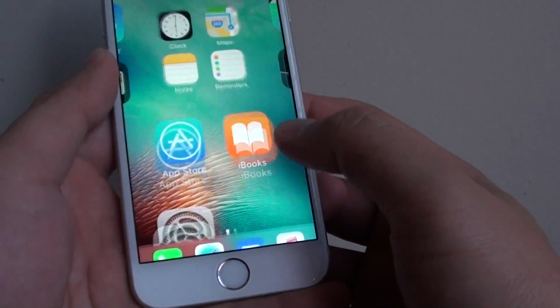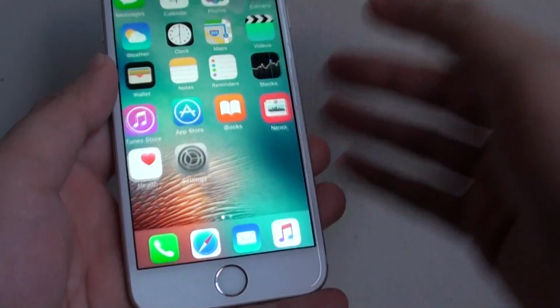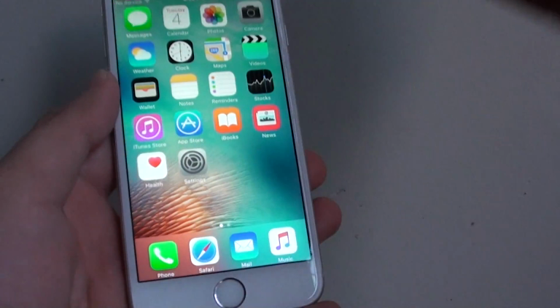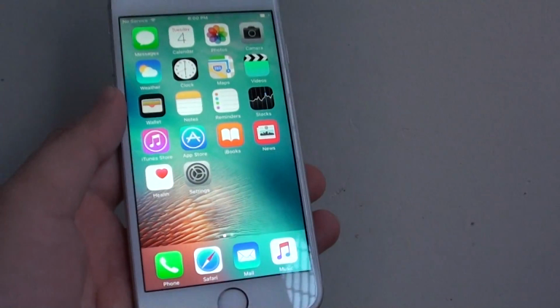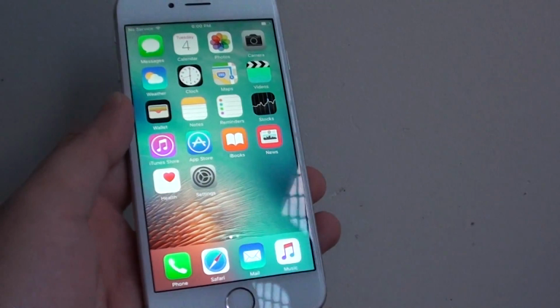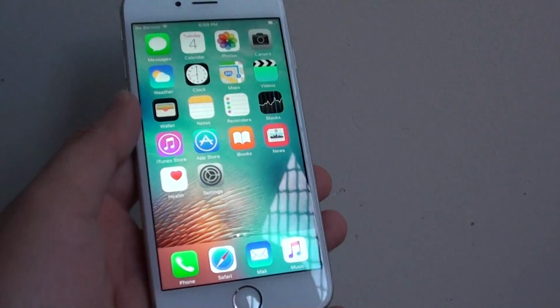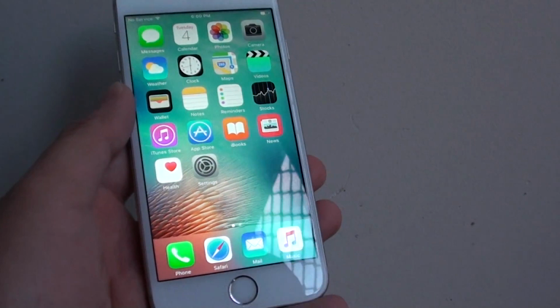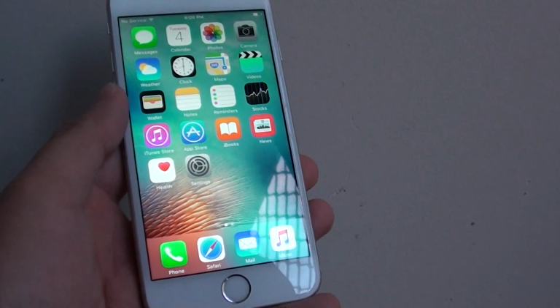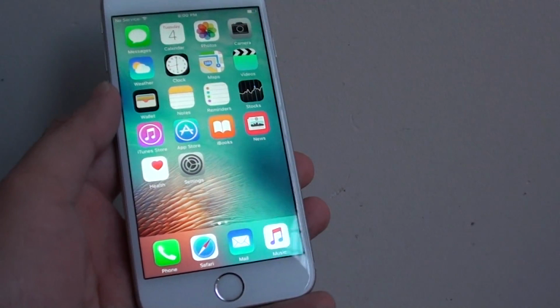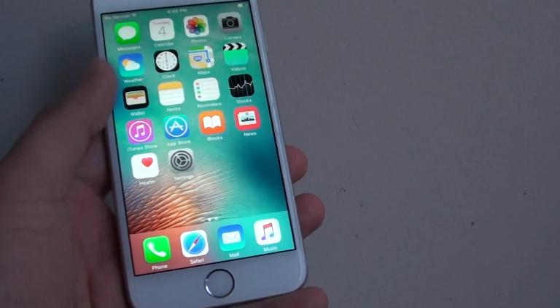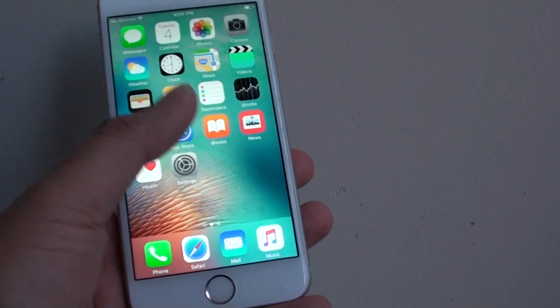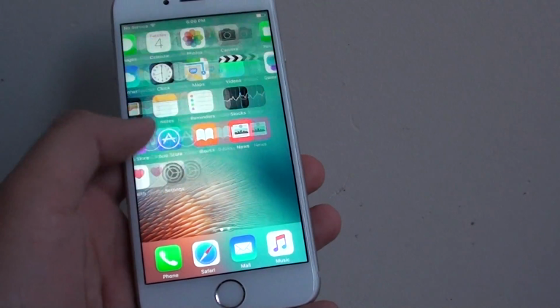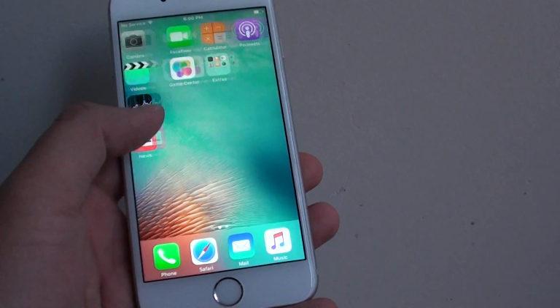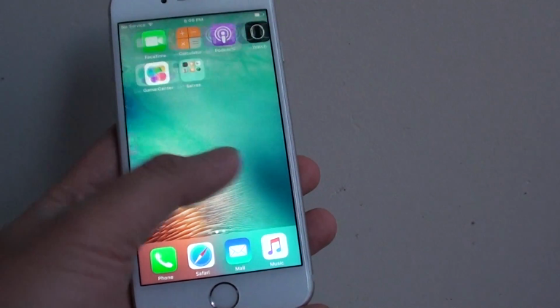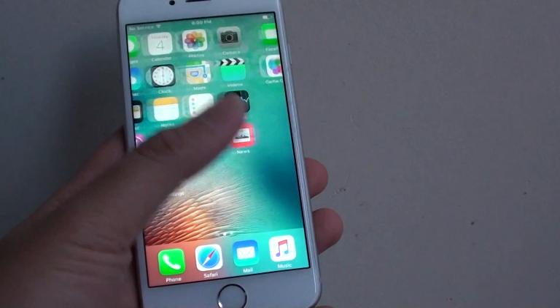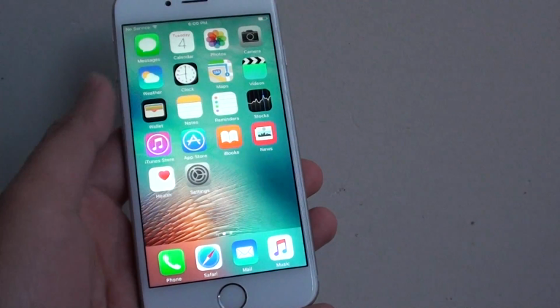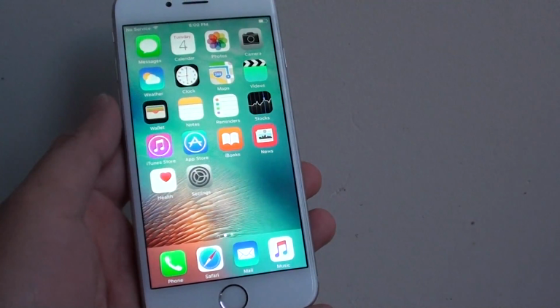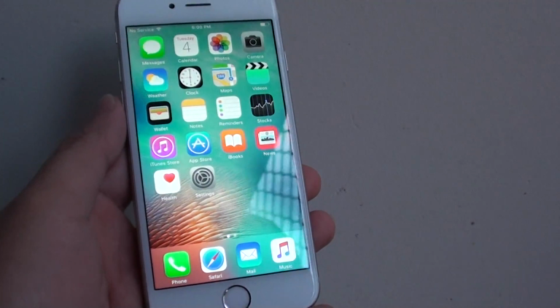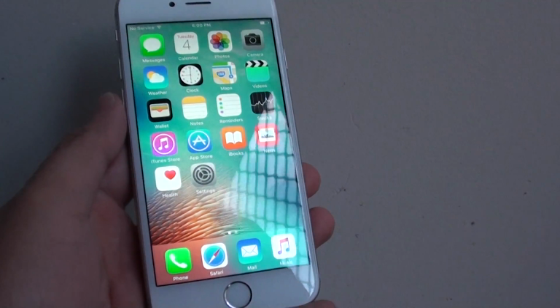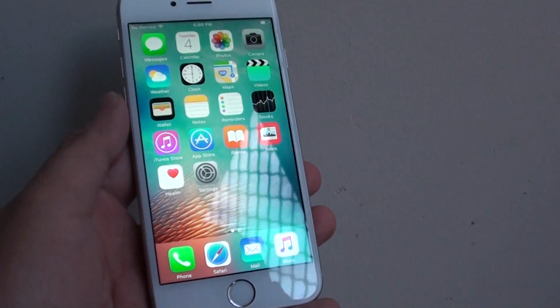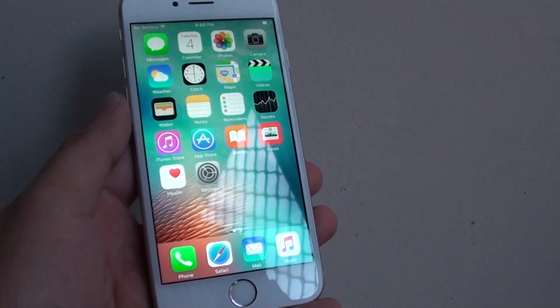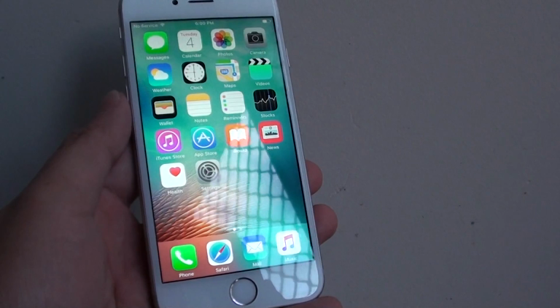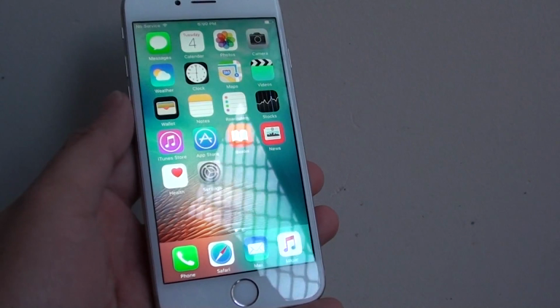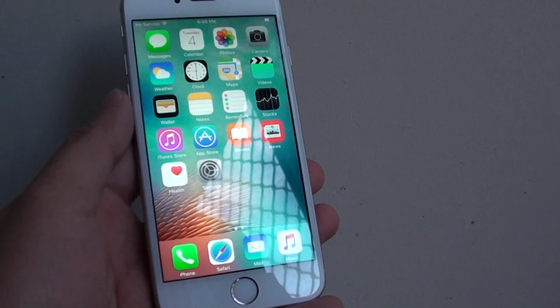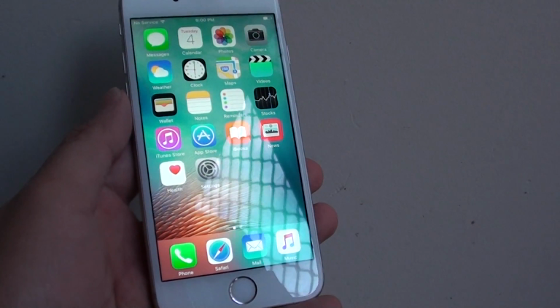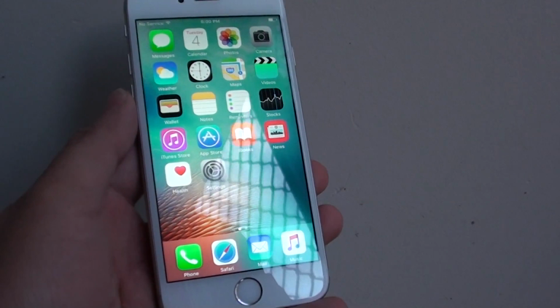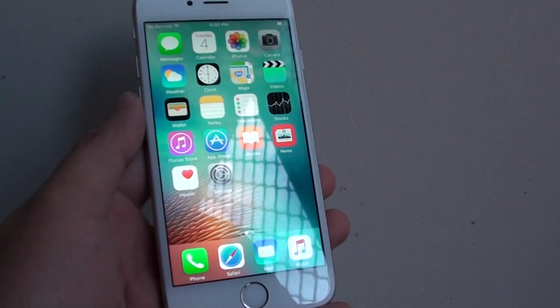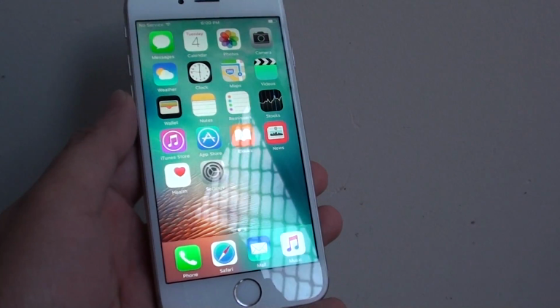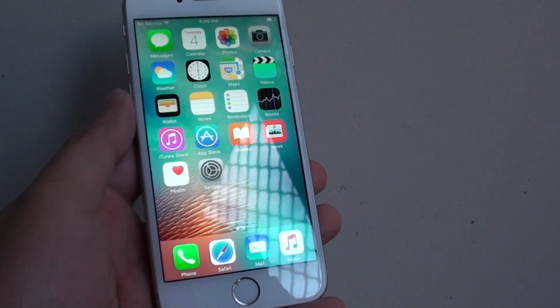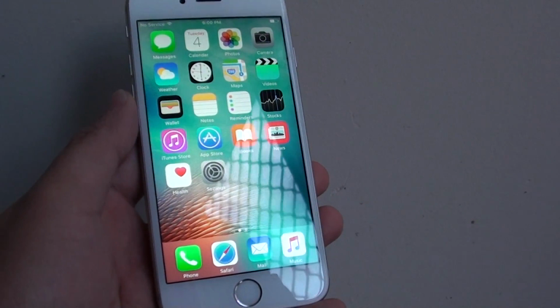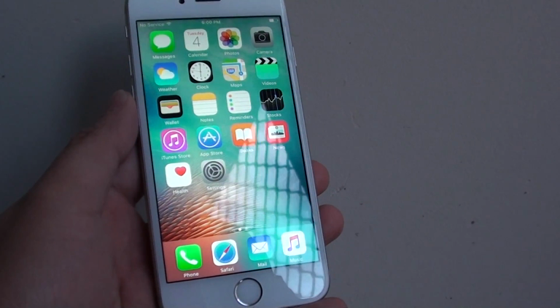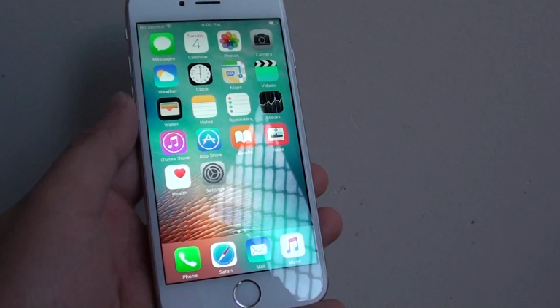And tap on get started. And you're done. You now have successfully set up your iPhone 6s quickly. Thank you for watching this video.